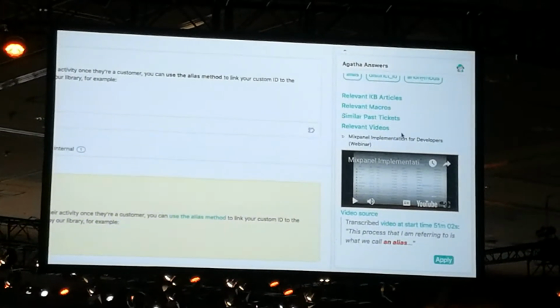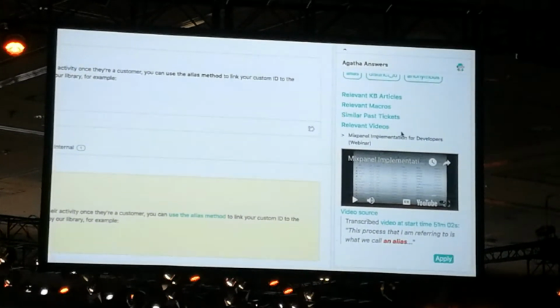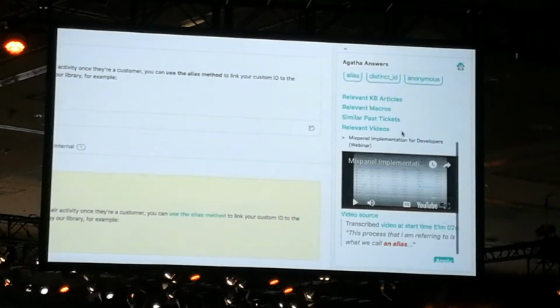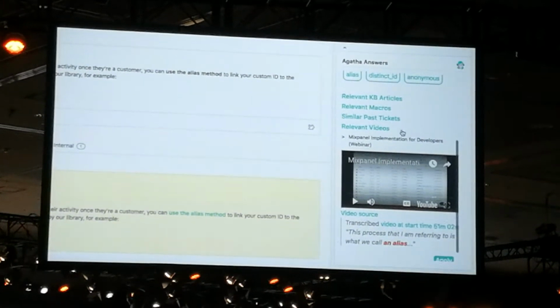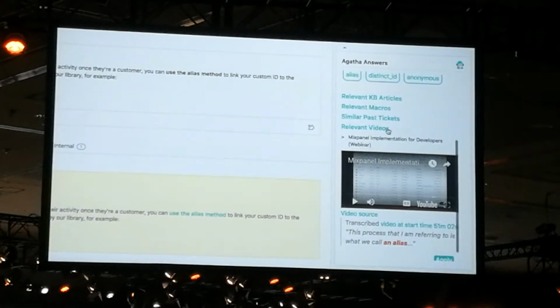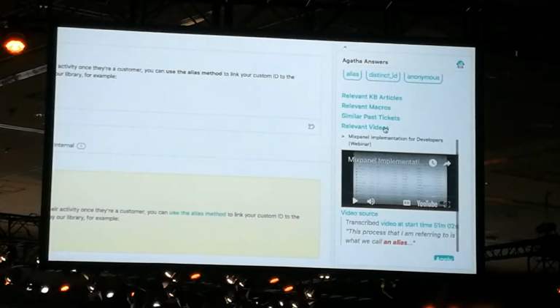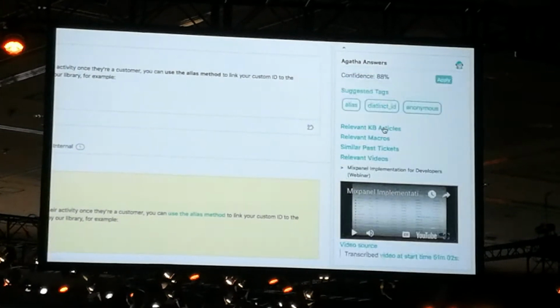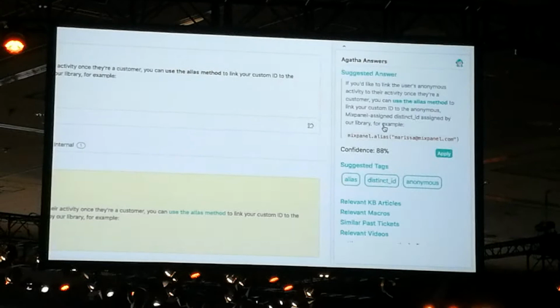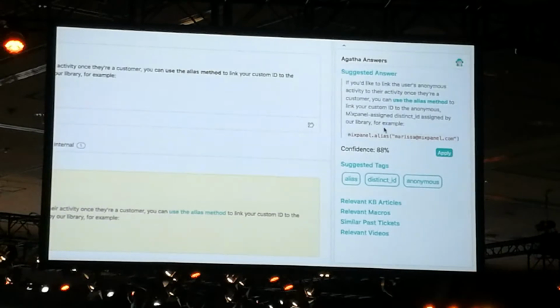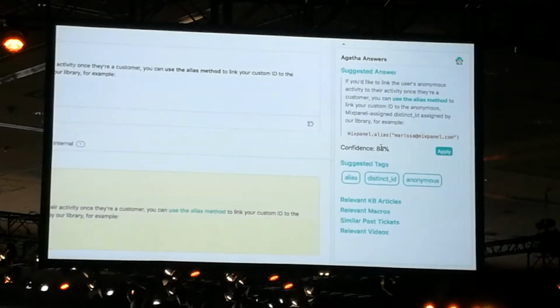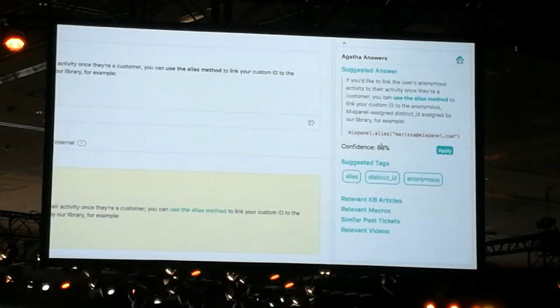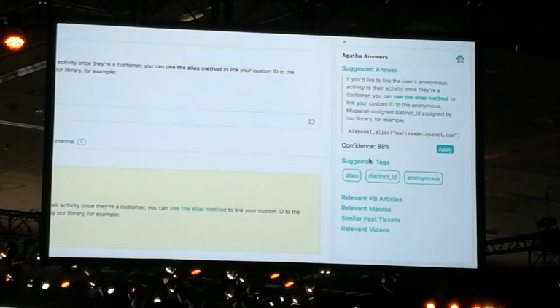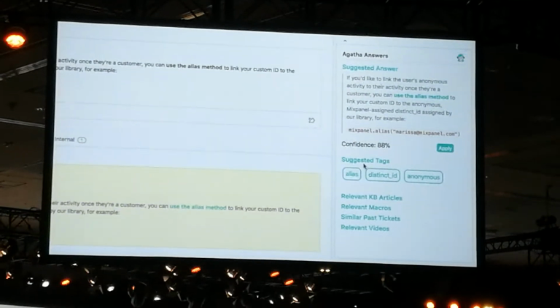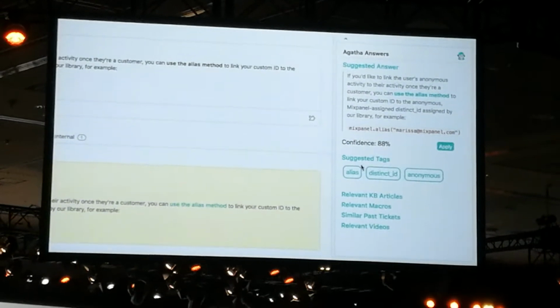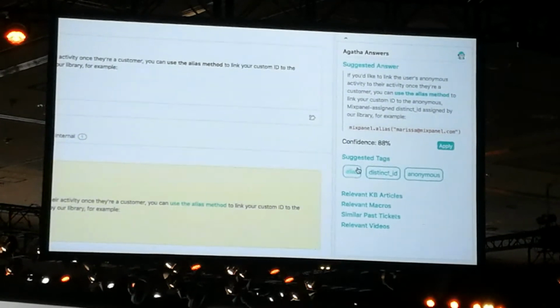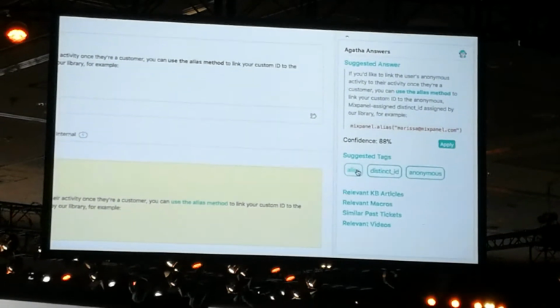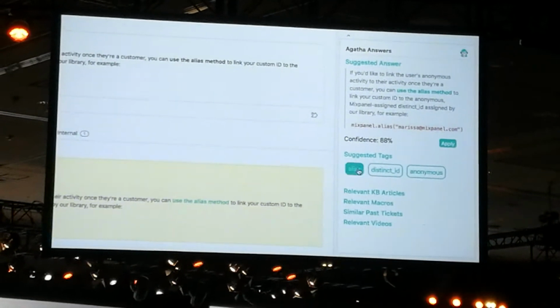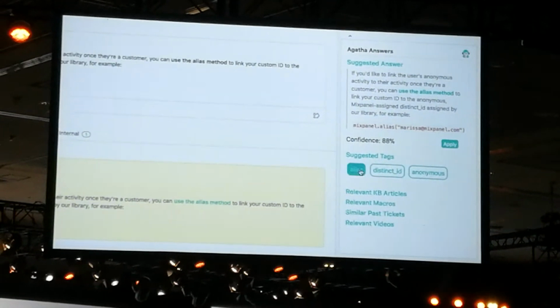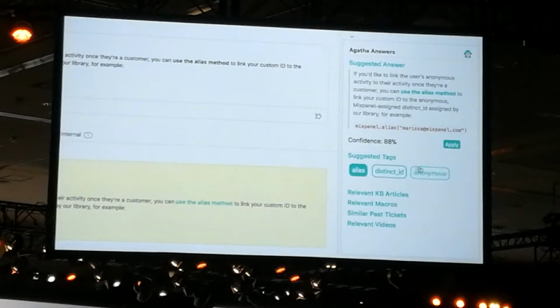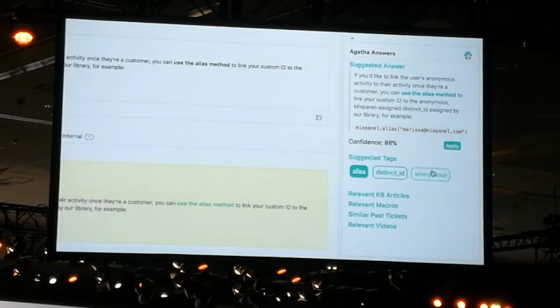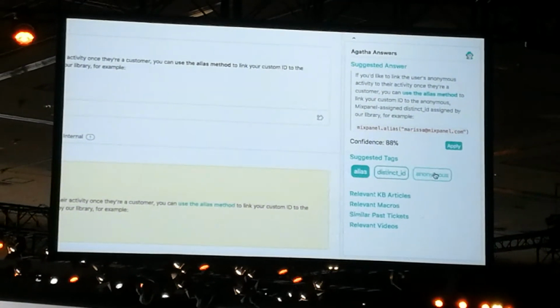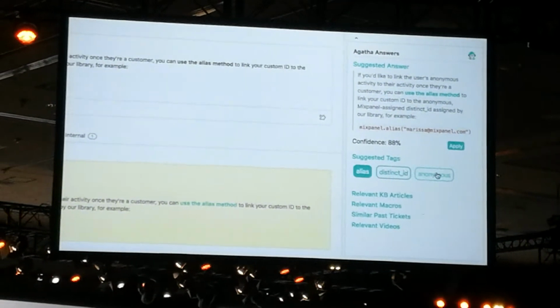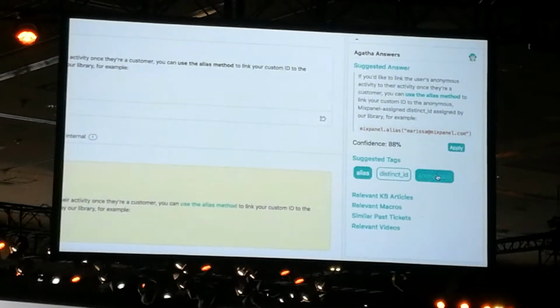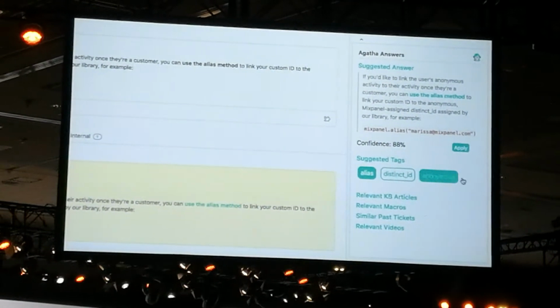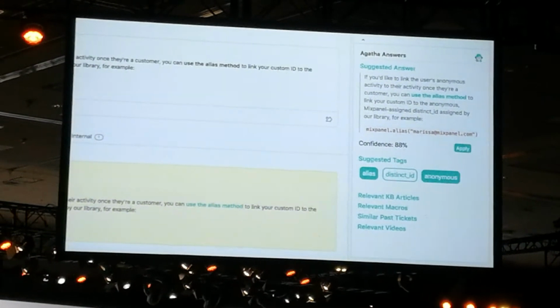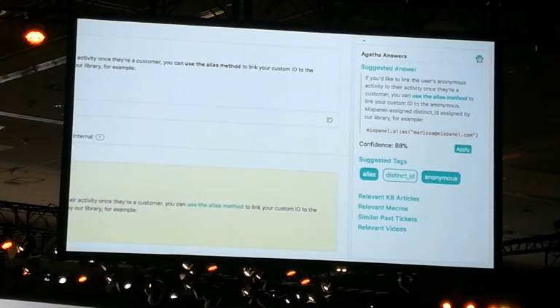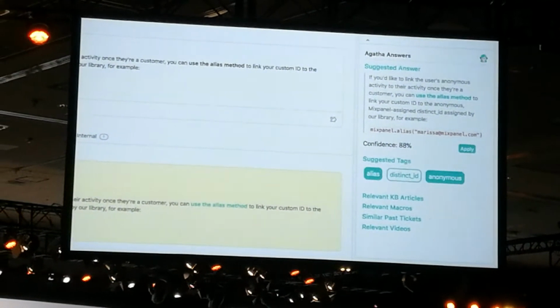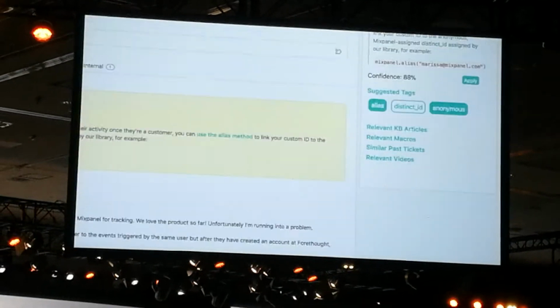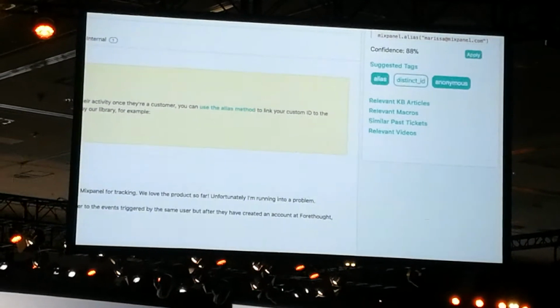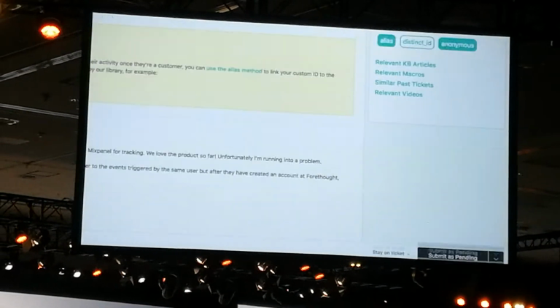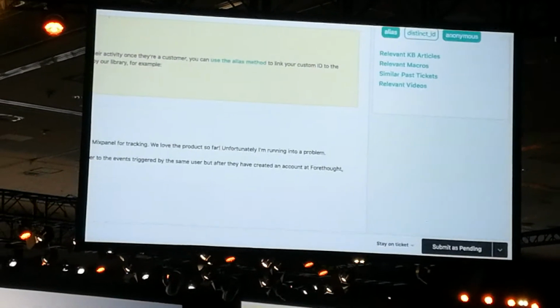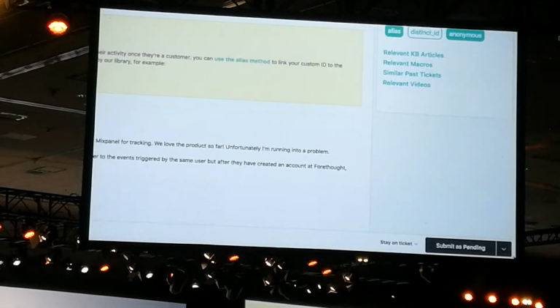All of this information at my fingertips turned a 20-minute ticket into a two-minute one.